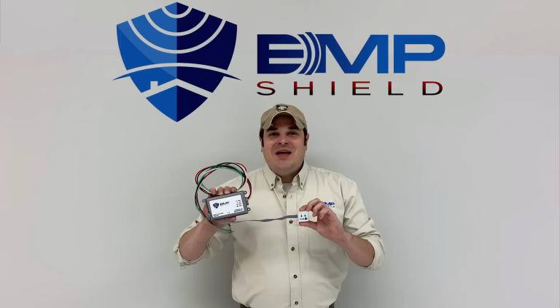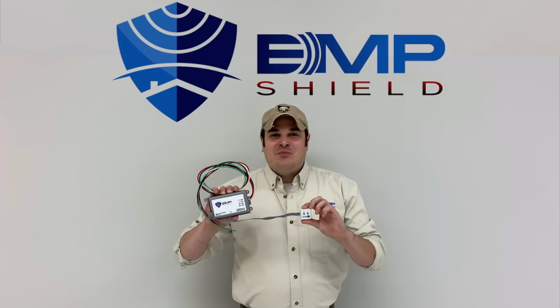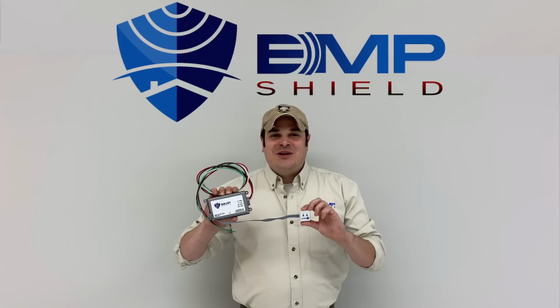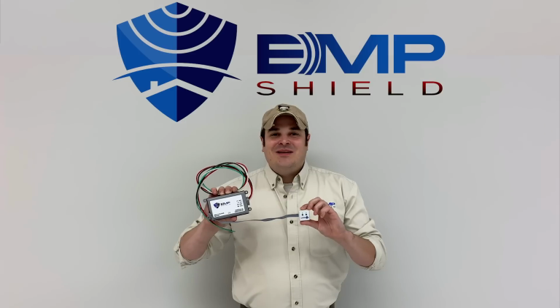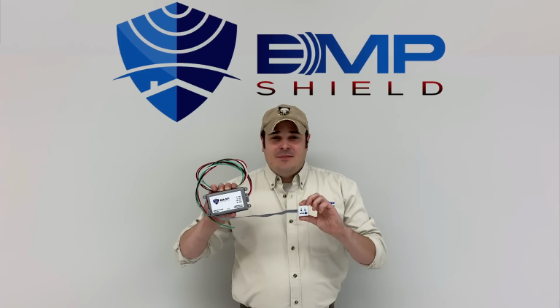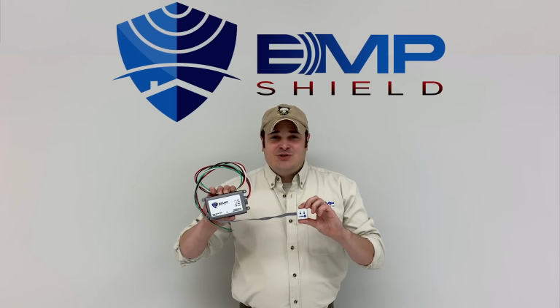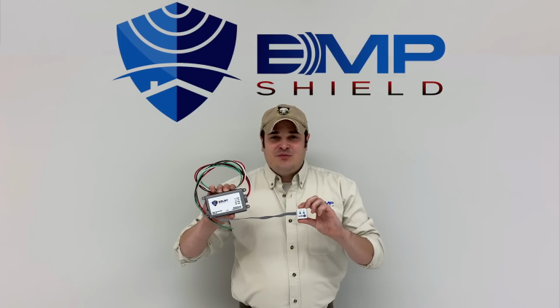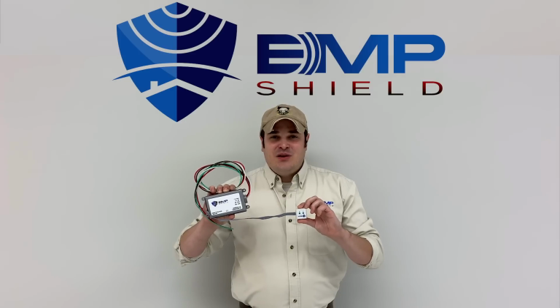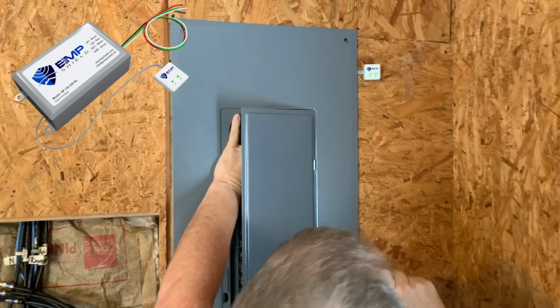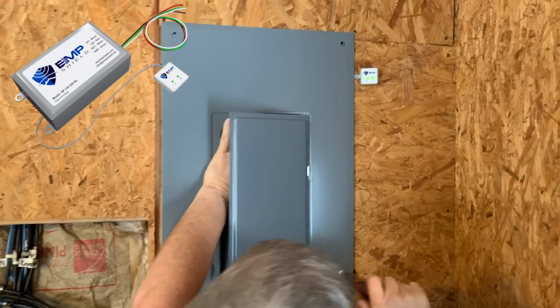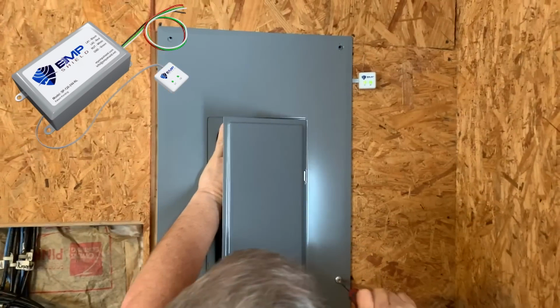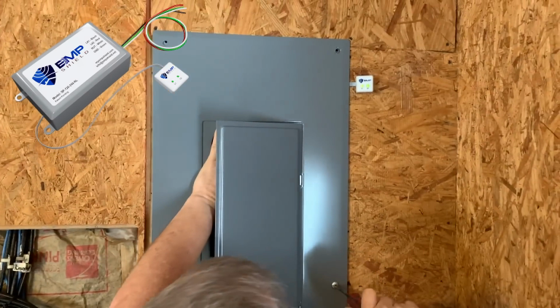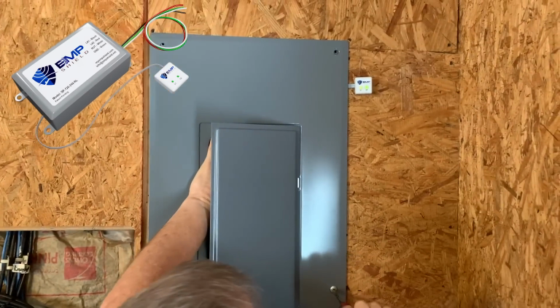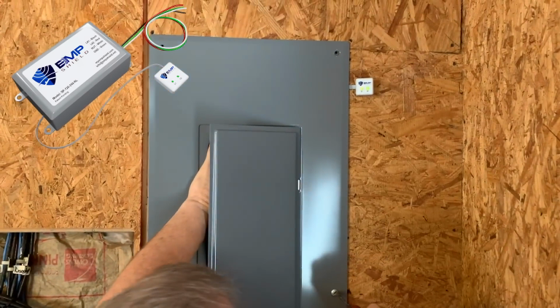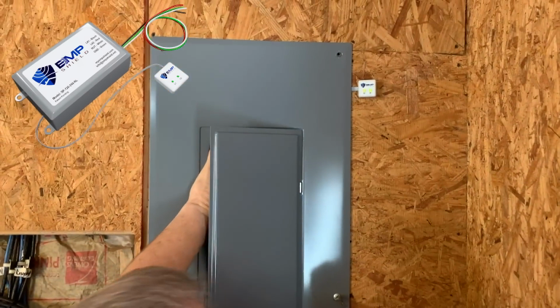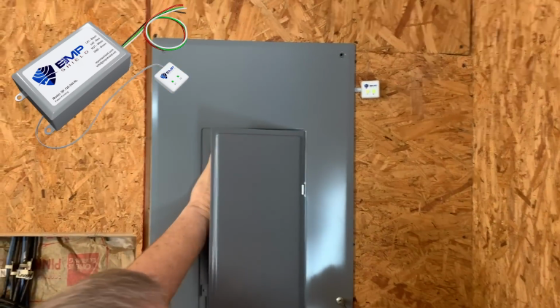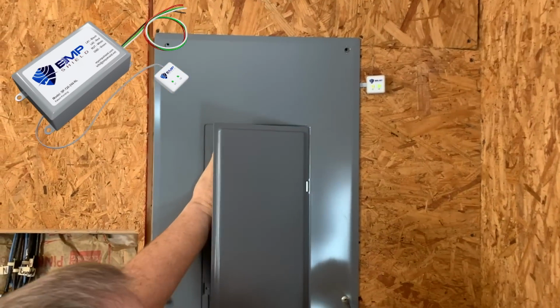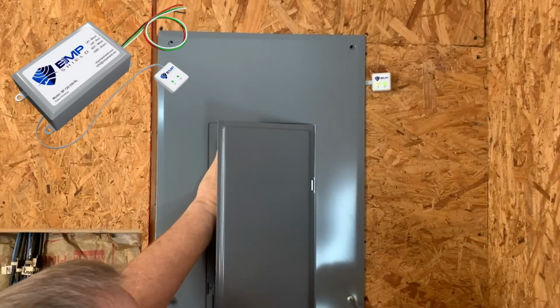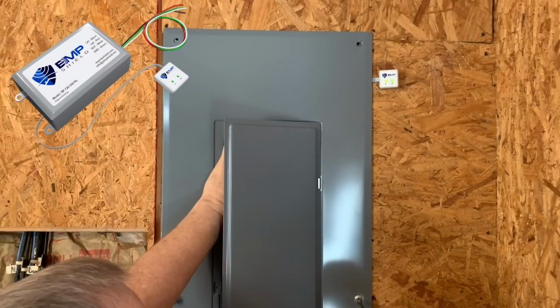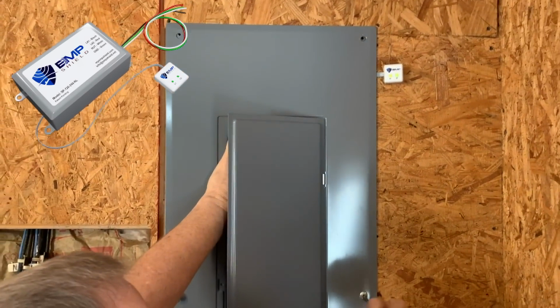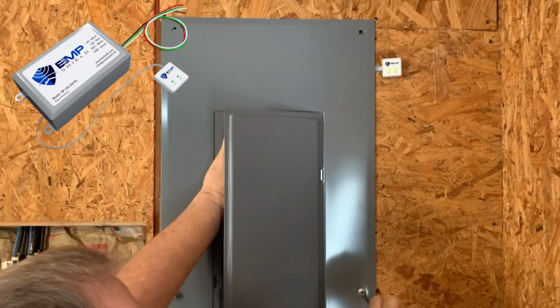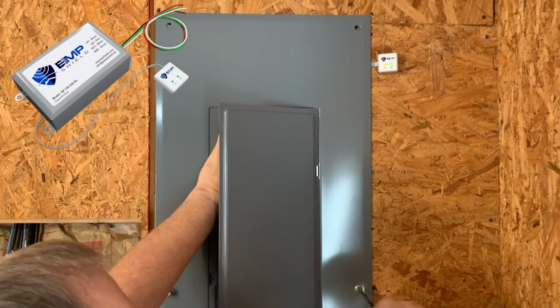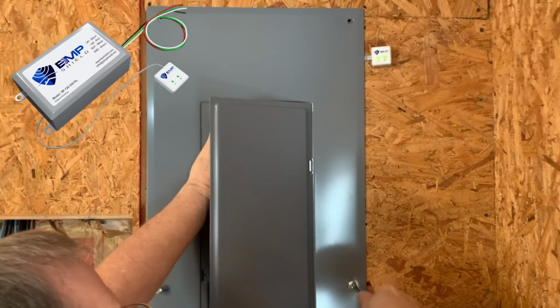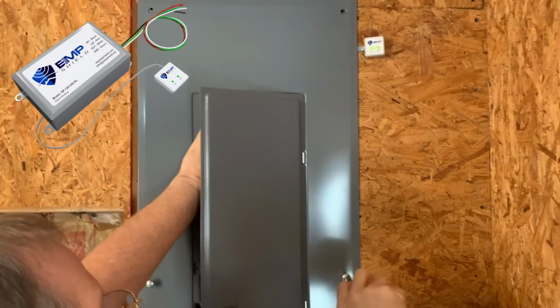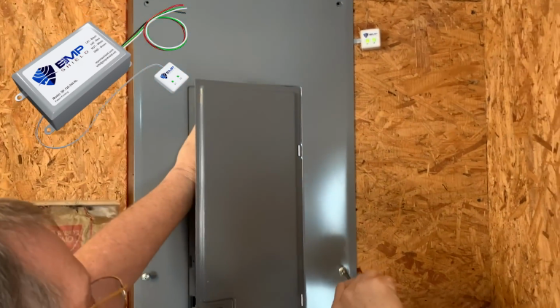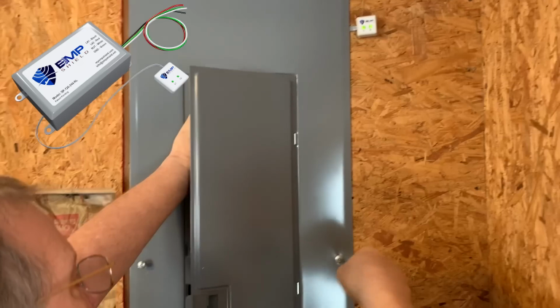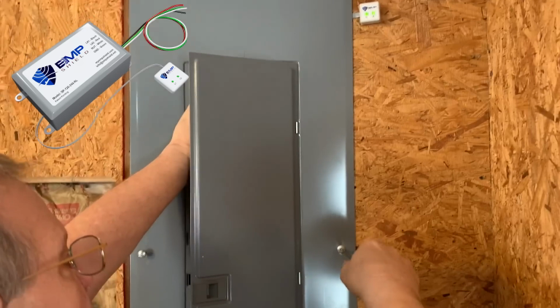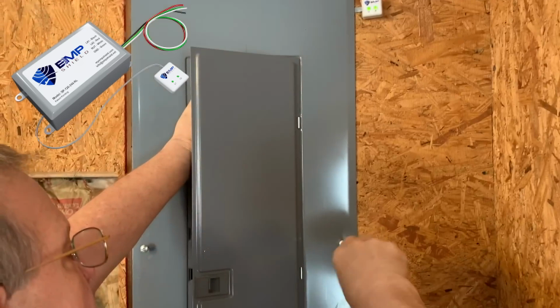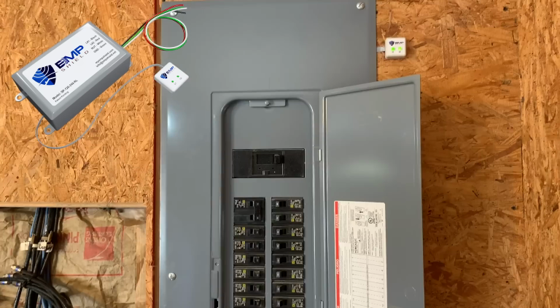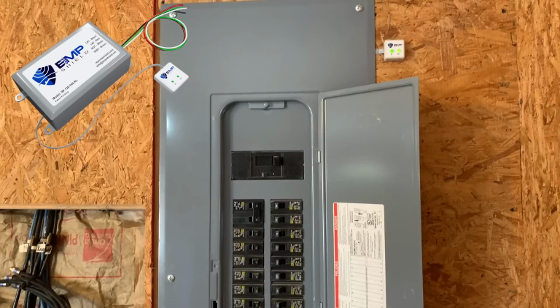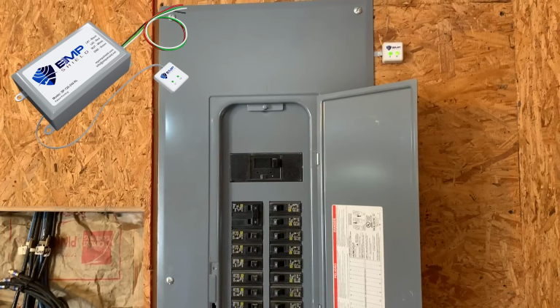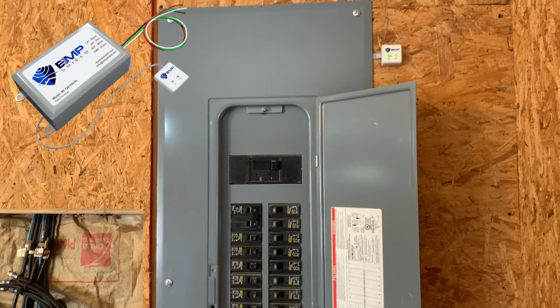Hey everybody! I'm Andrew from EMP Shield, and today we will be installing our device into a flush-mounted breaker box.